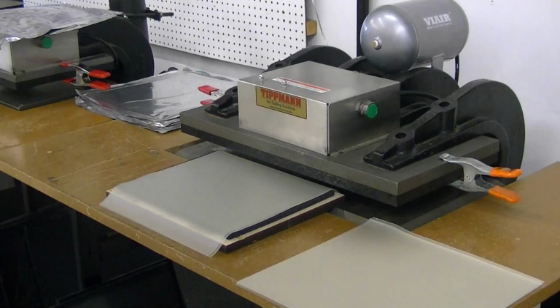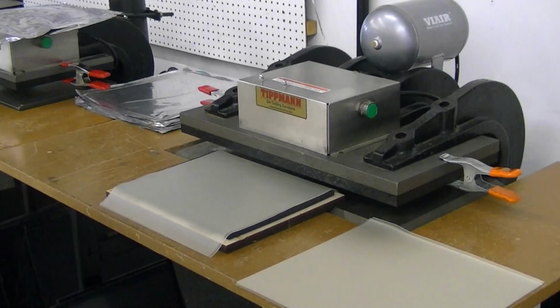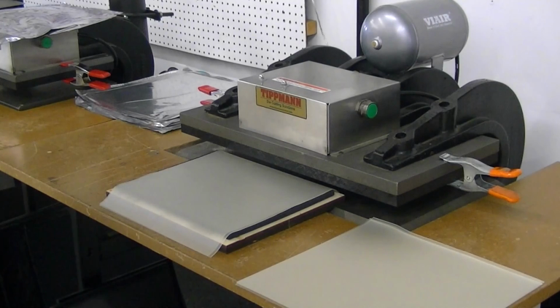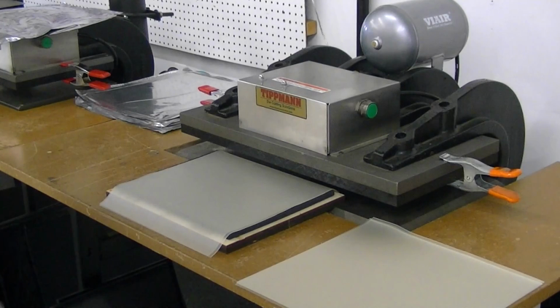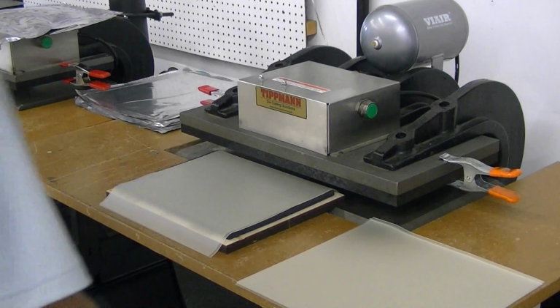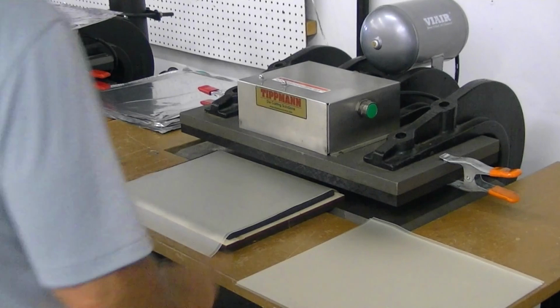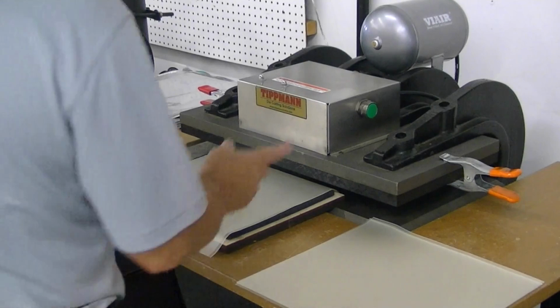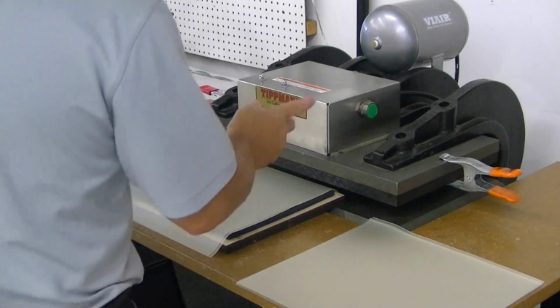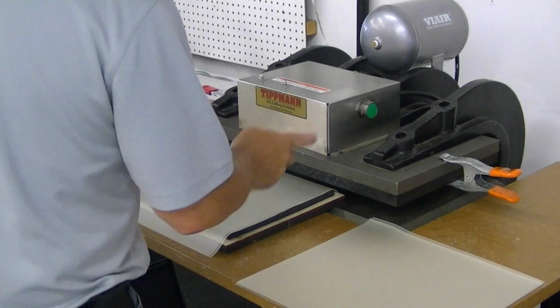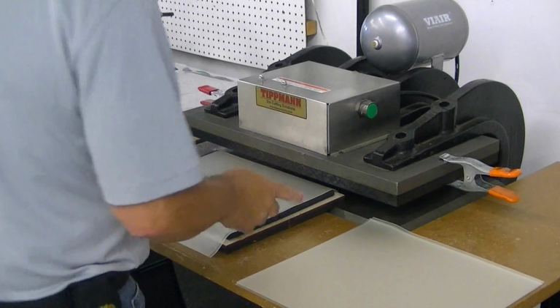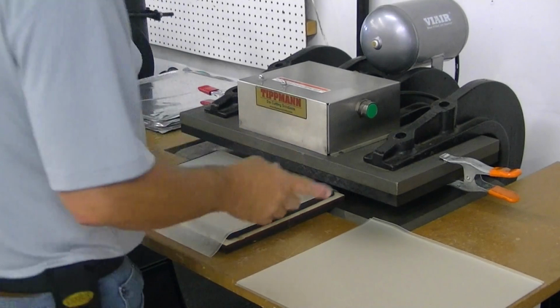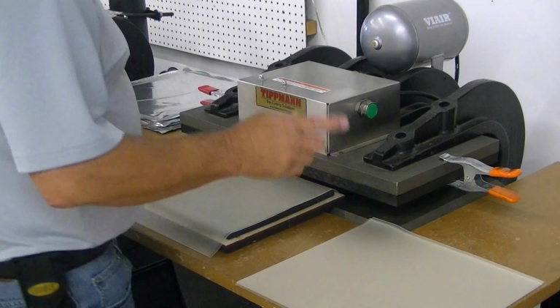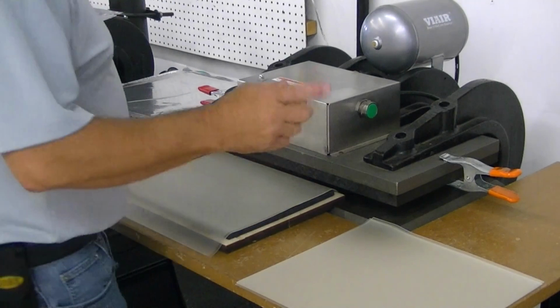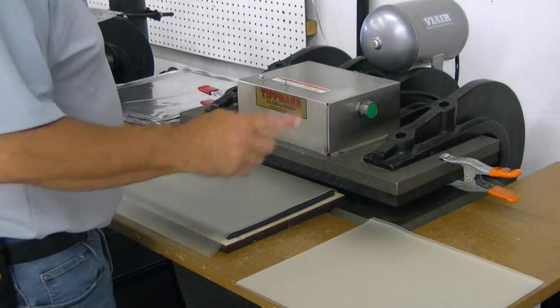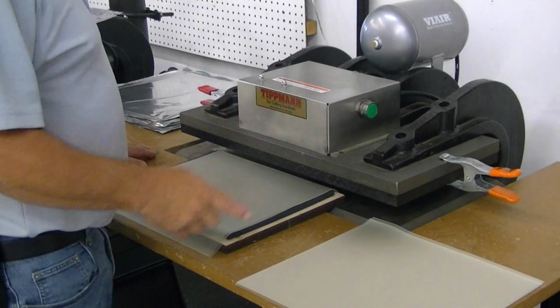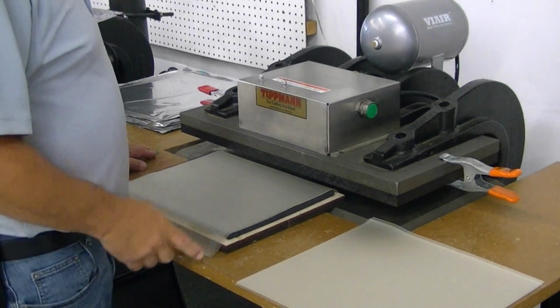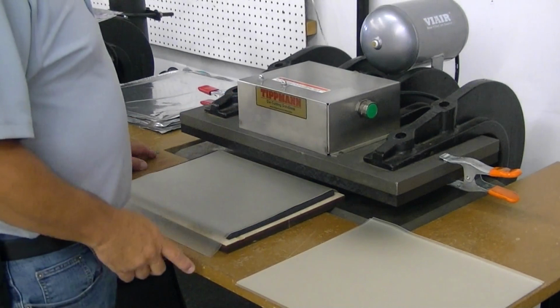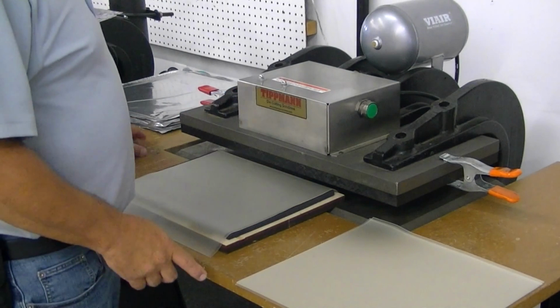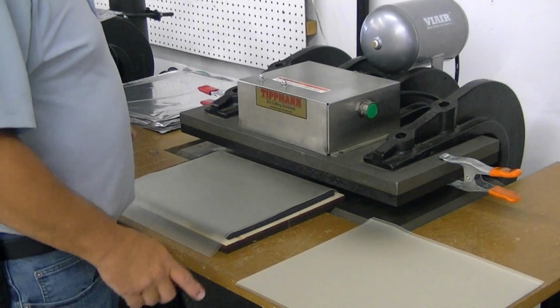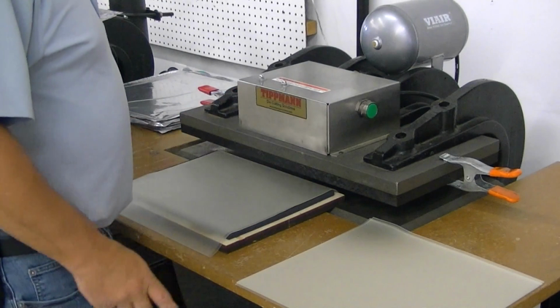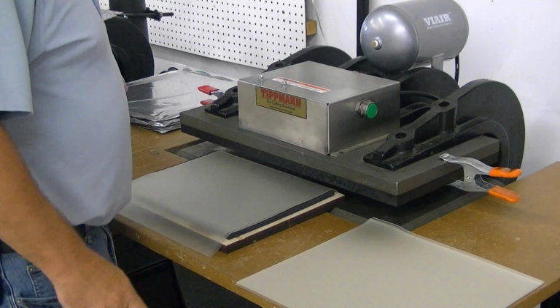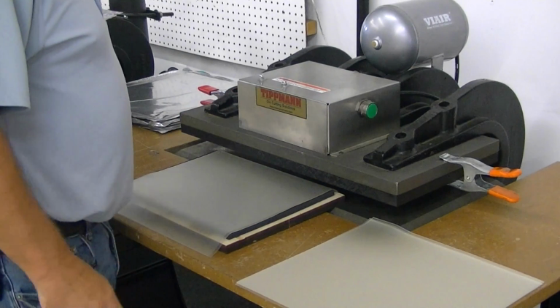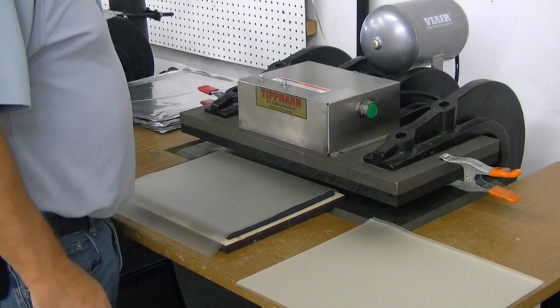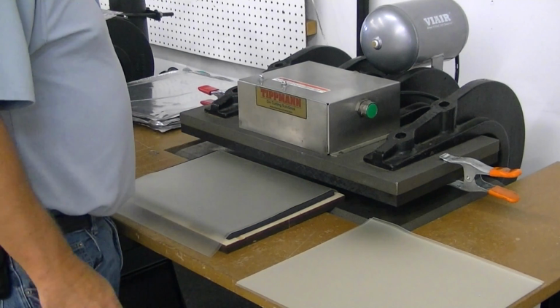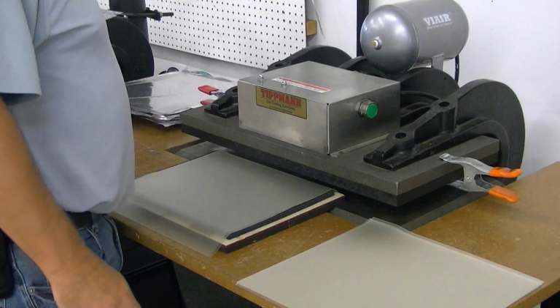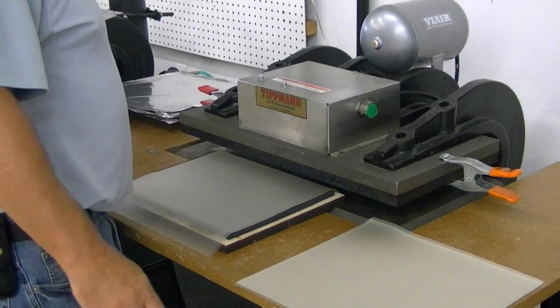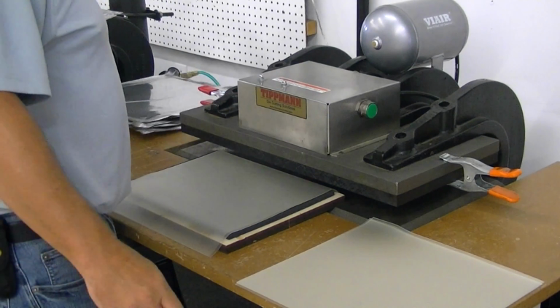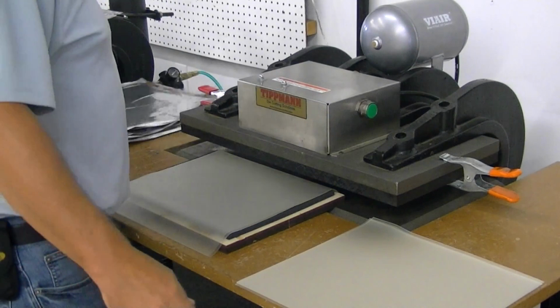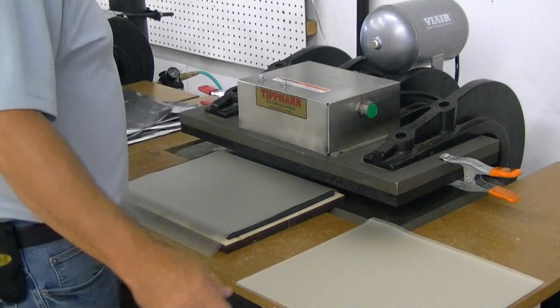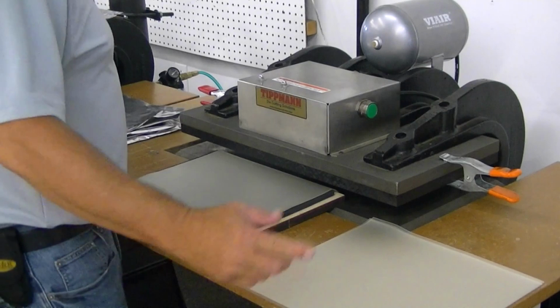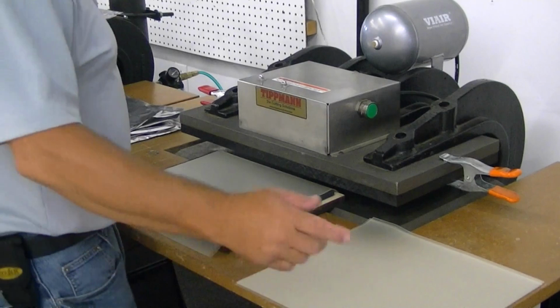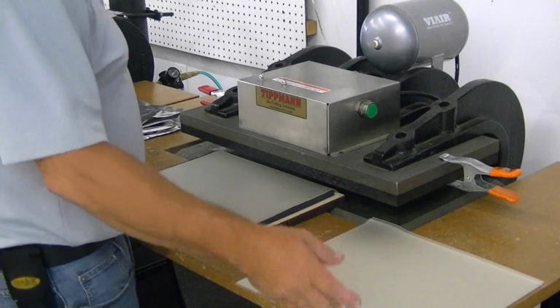Hi Gabriel, I want to thank you for your interest in our clipper presses and for sending your samples in for testing.